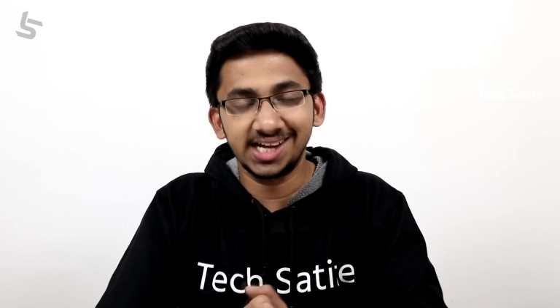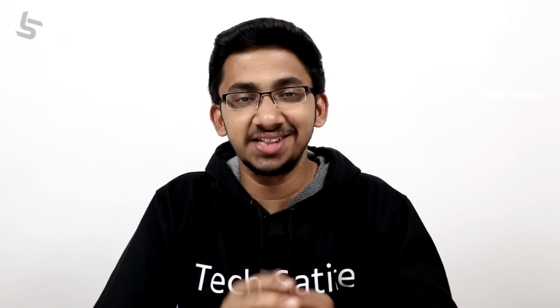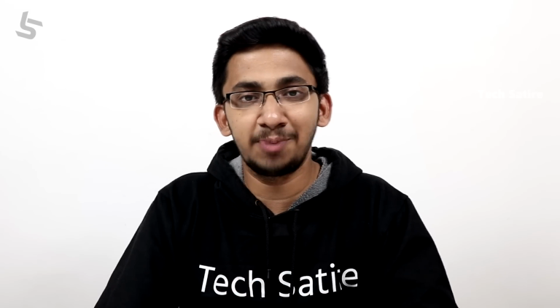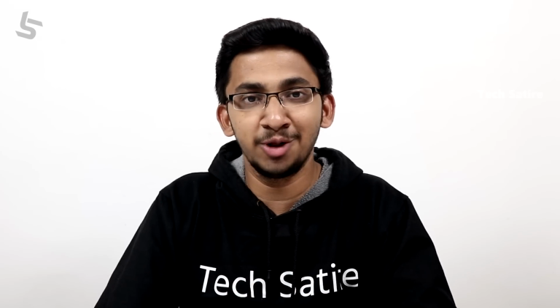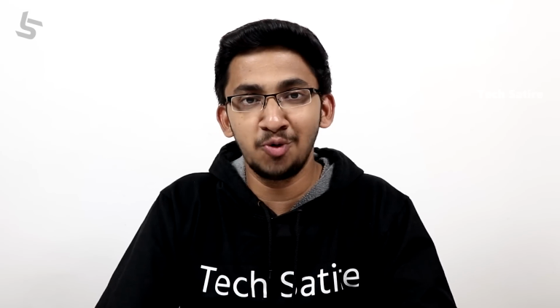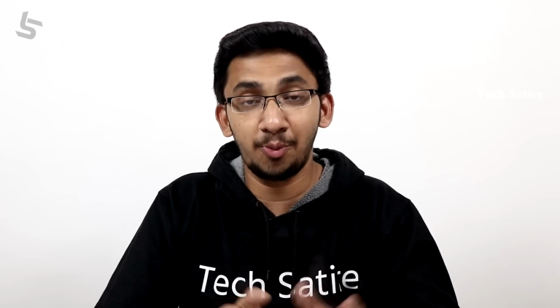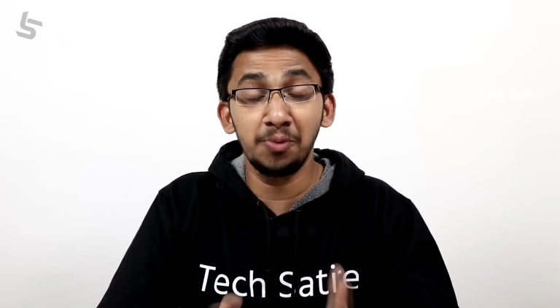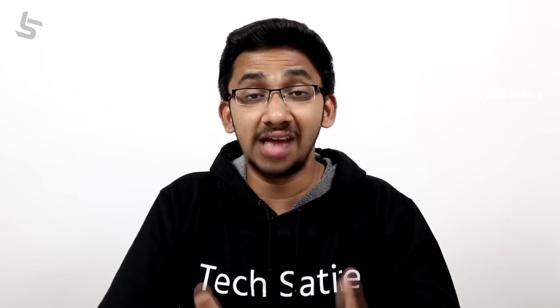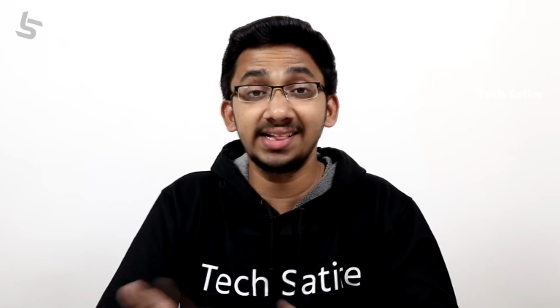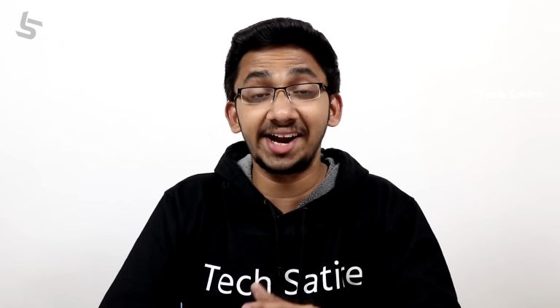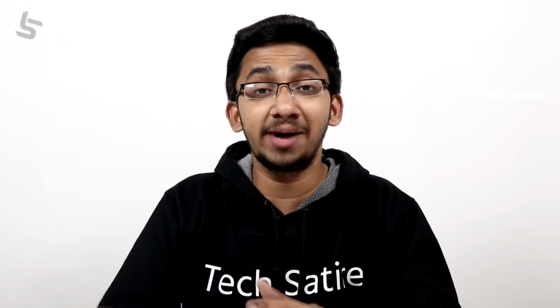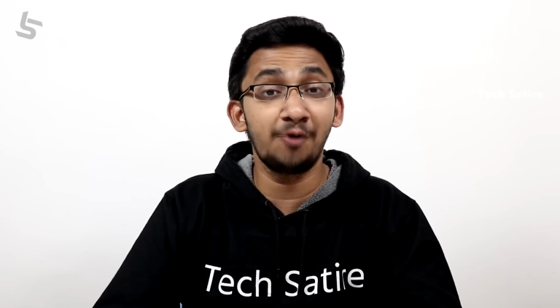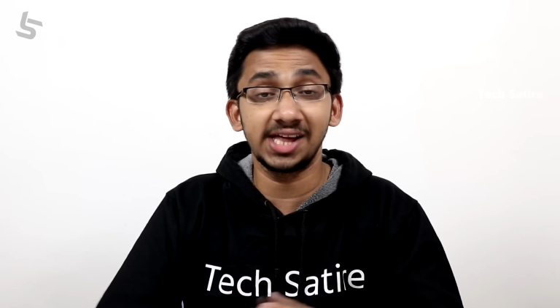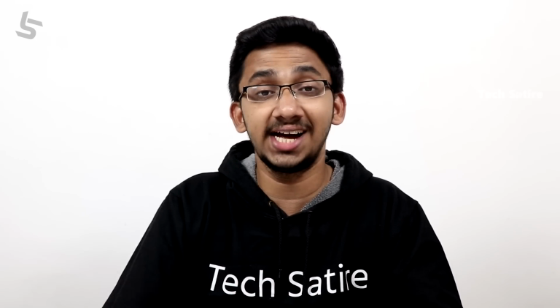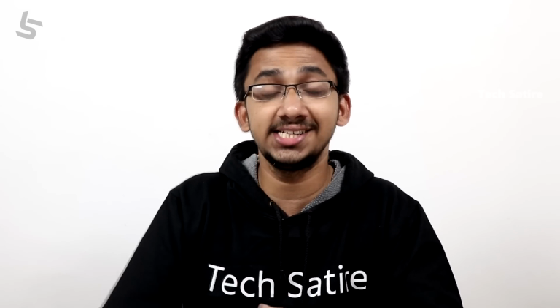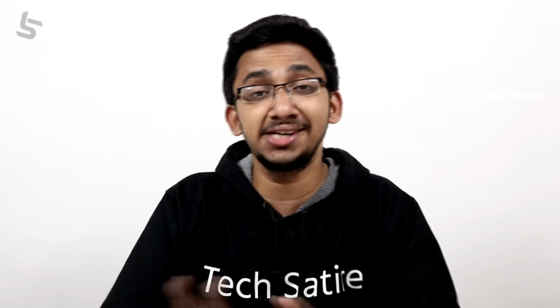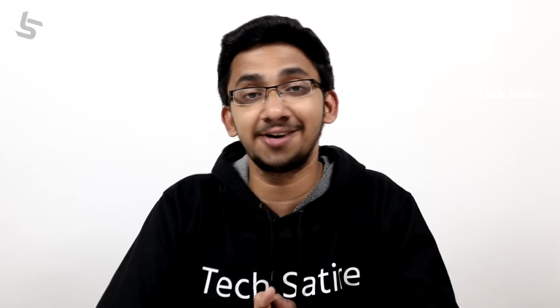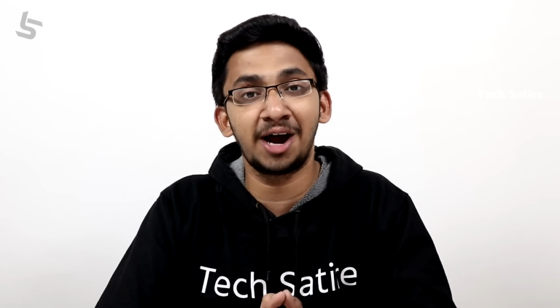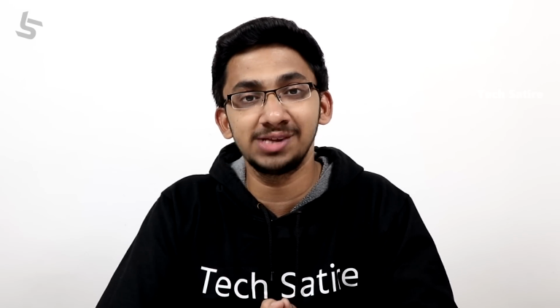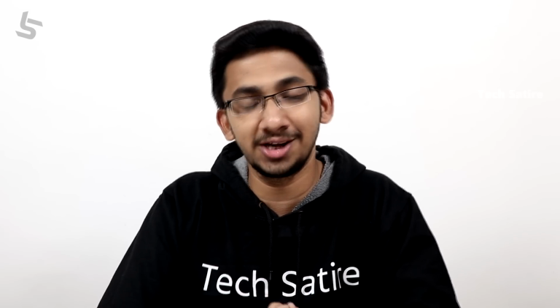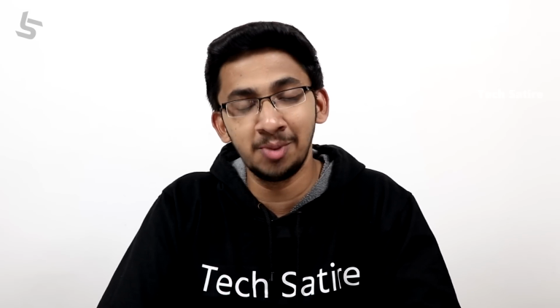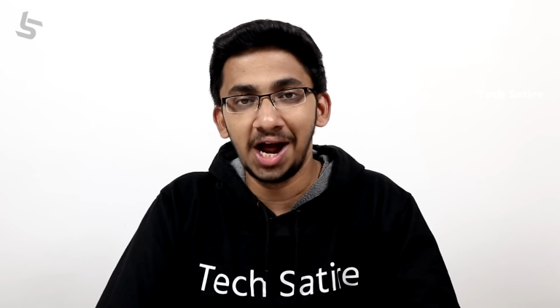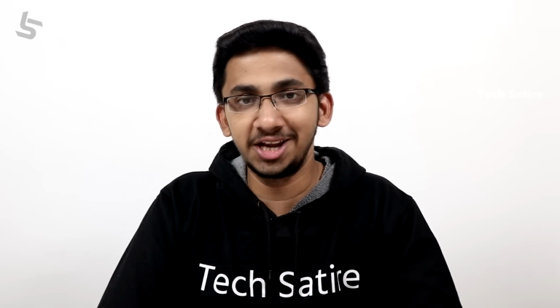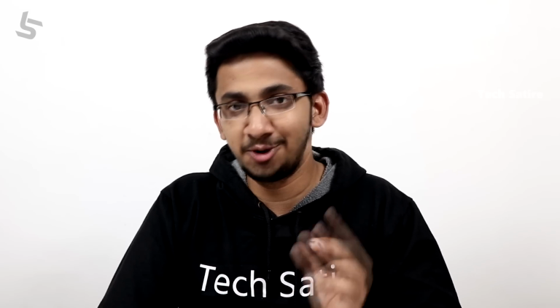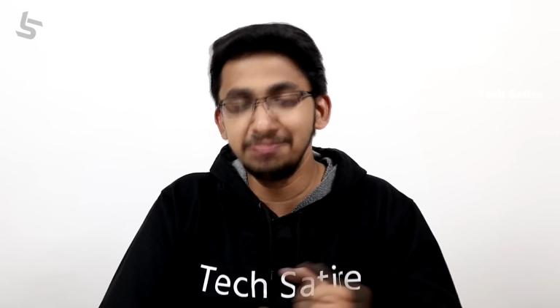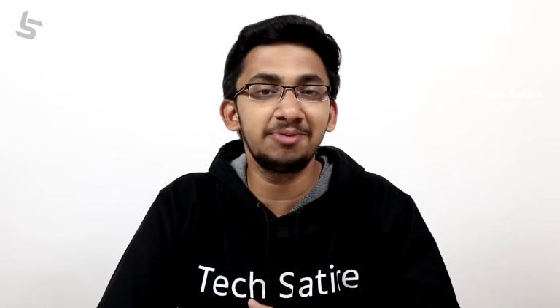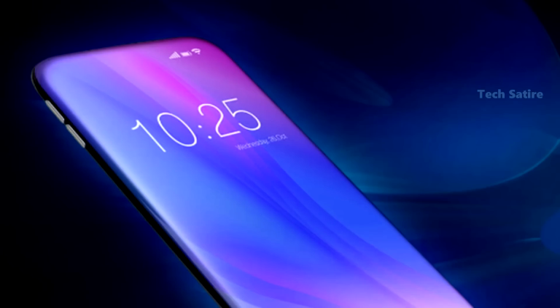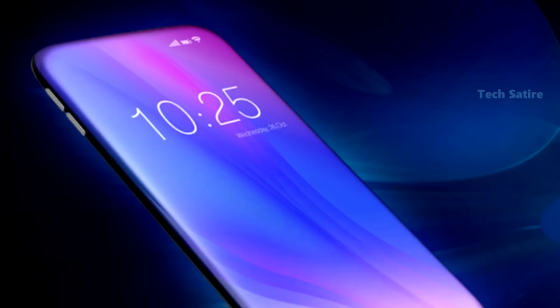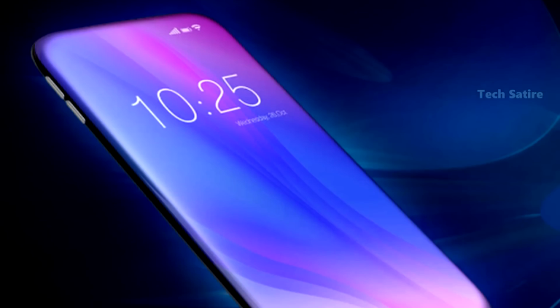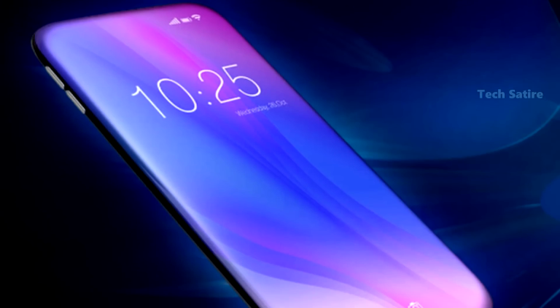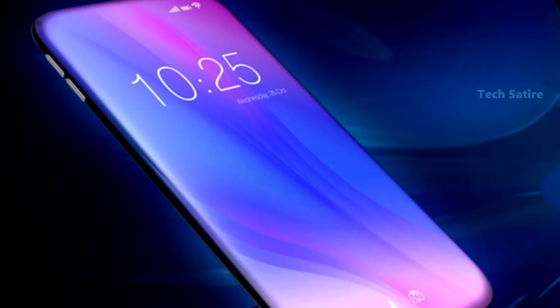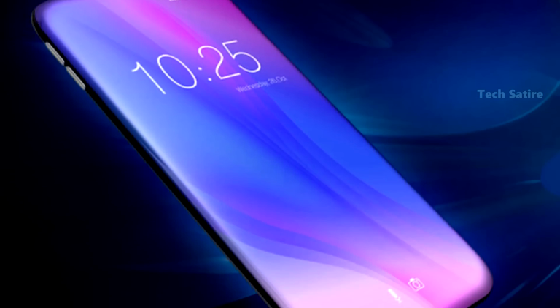We are going to move on. We are going to look at the next generation of smartphones. We are going to look at this video.